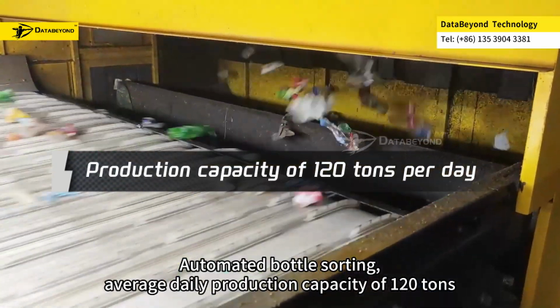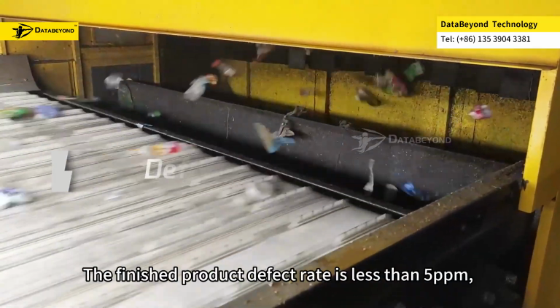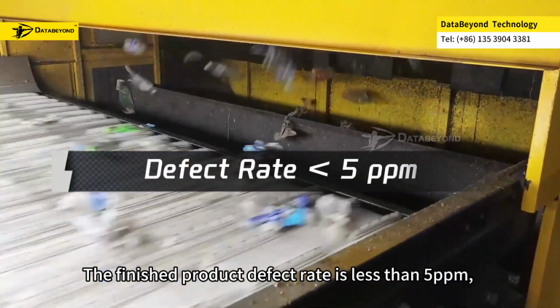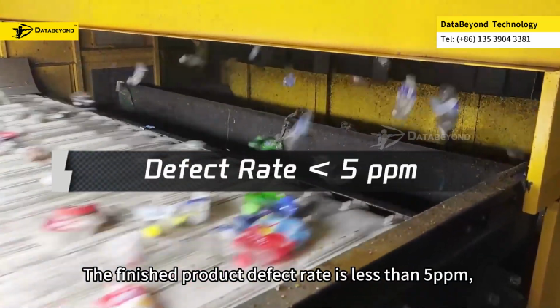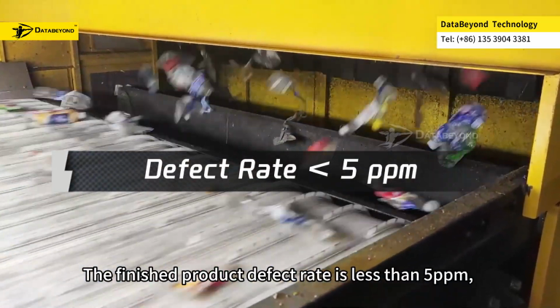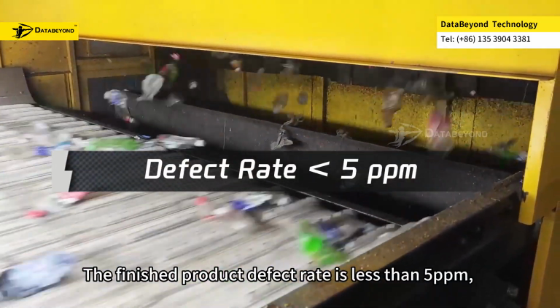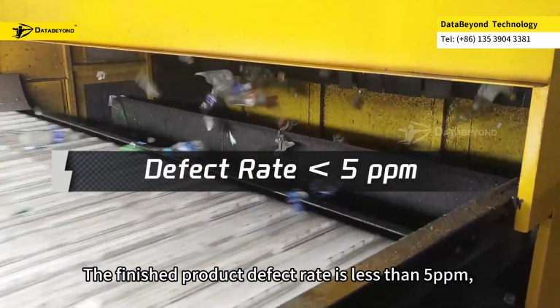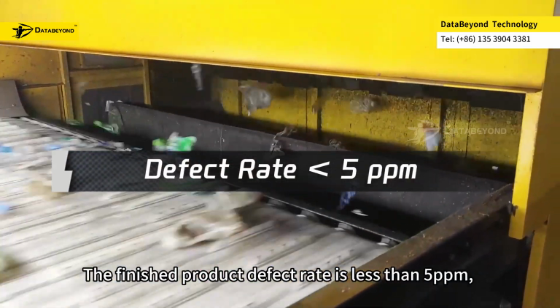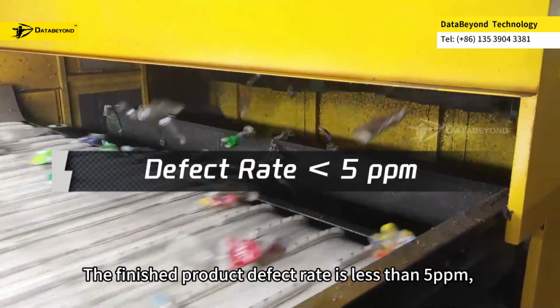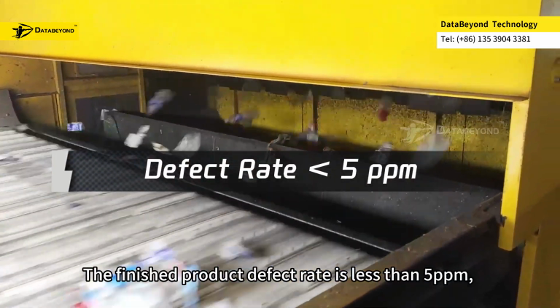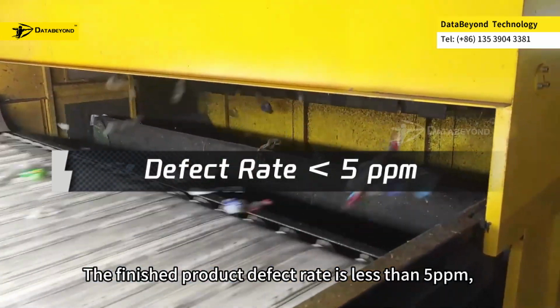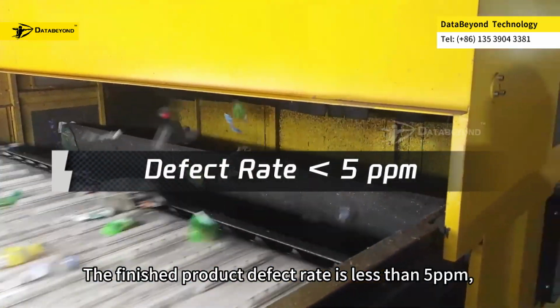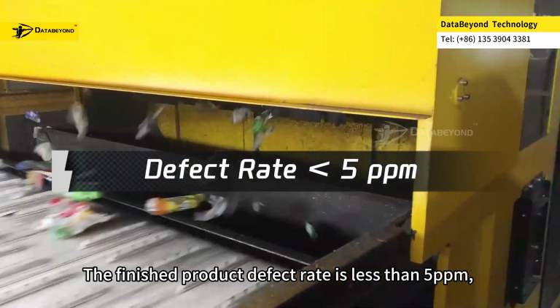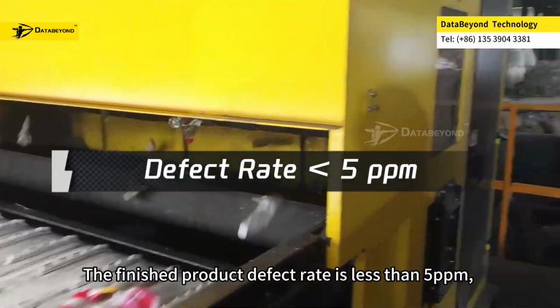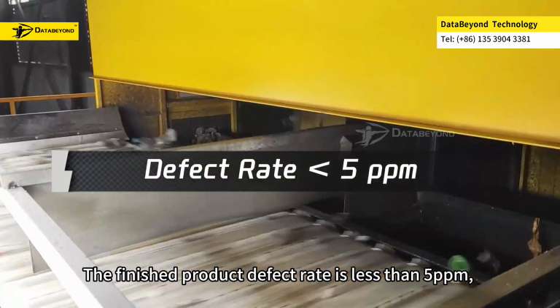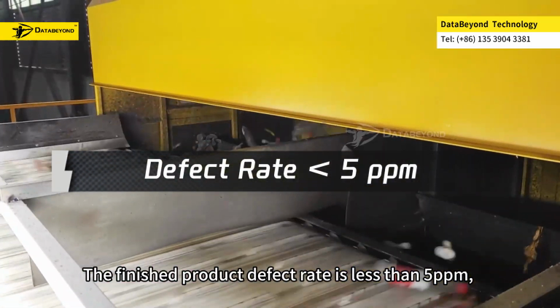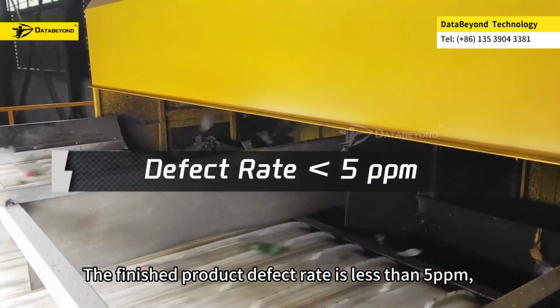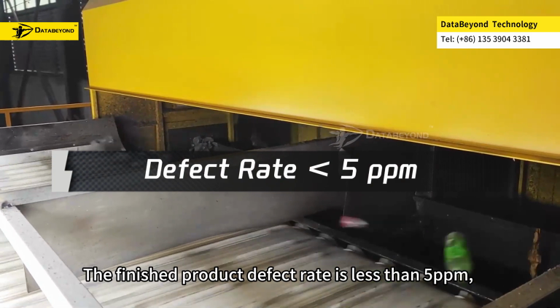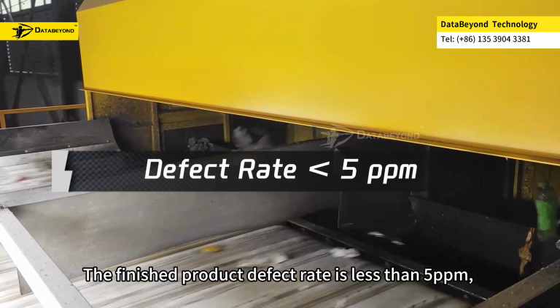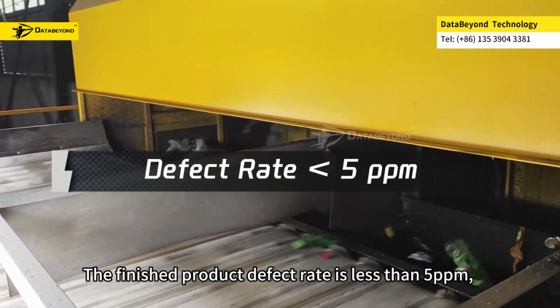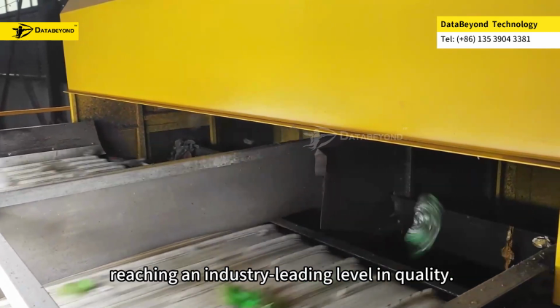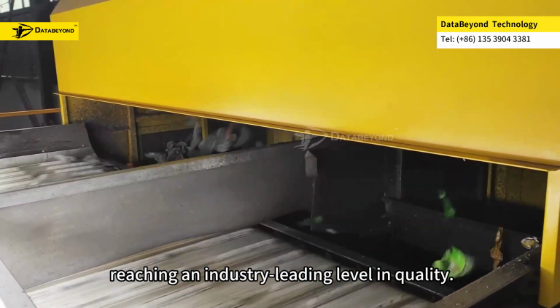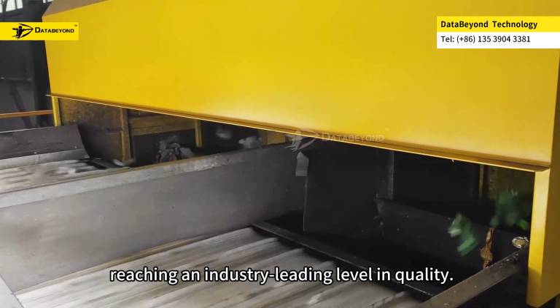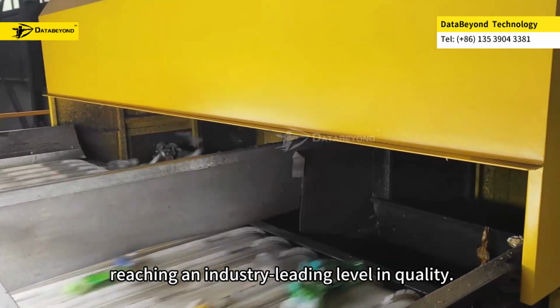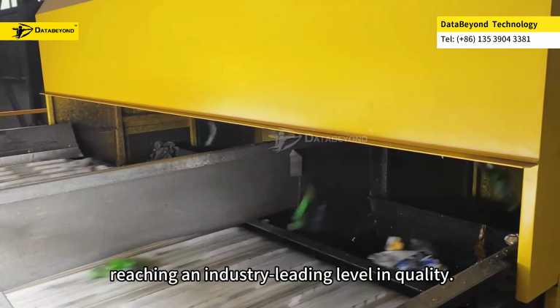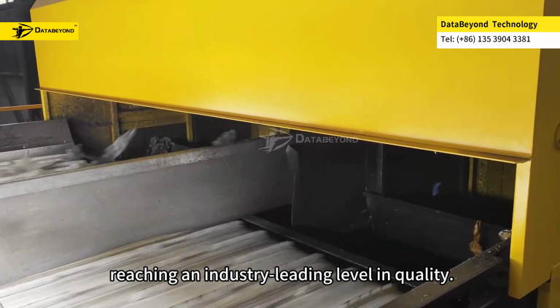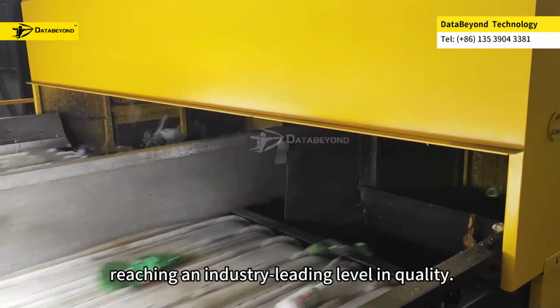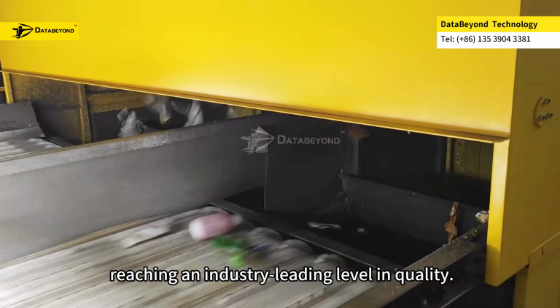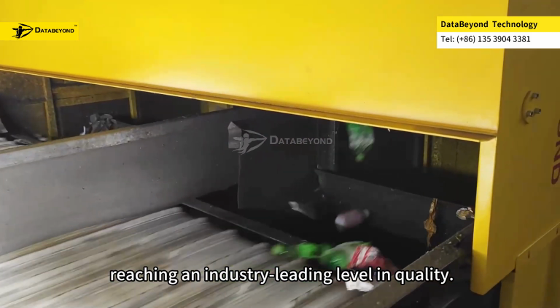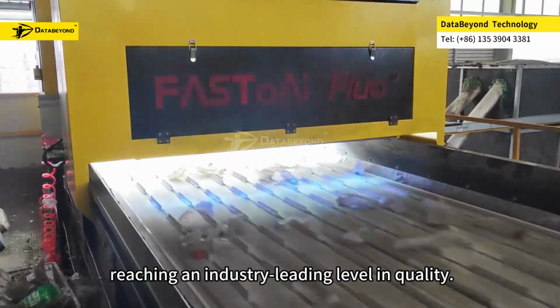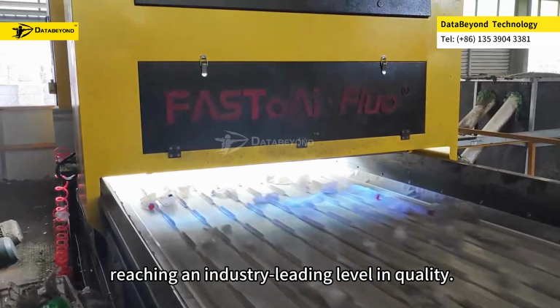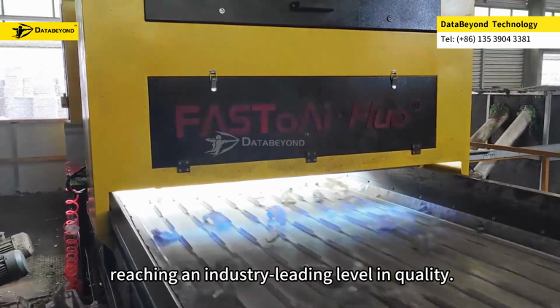The finished product defect rate is less than 5 ppm, reaching an industry-leading level in quality.